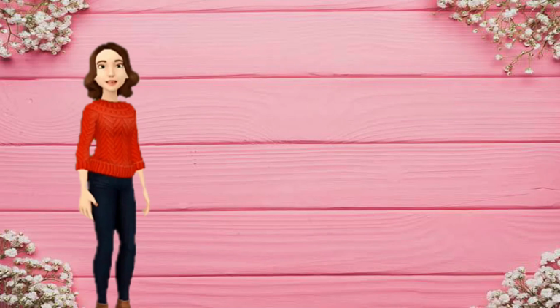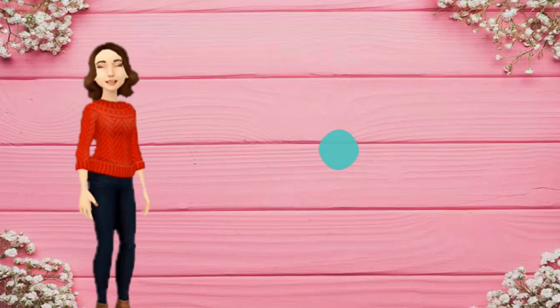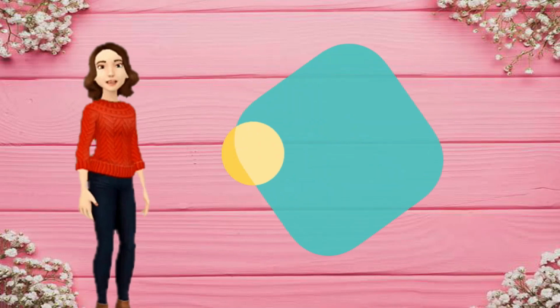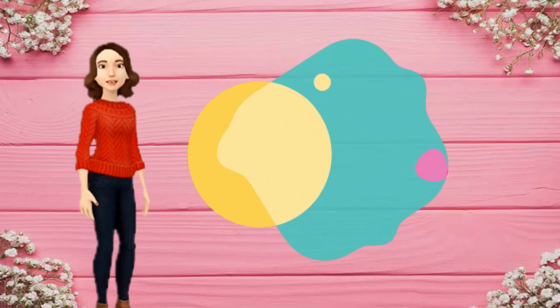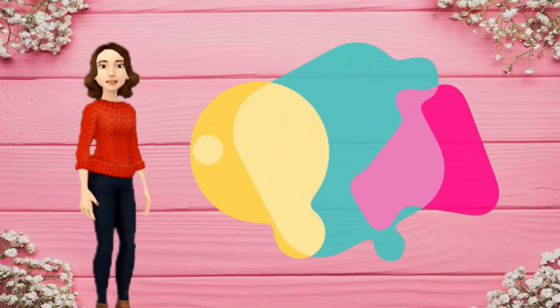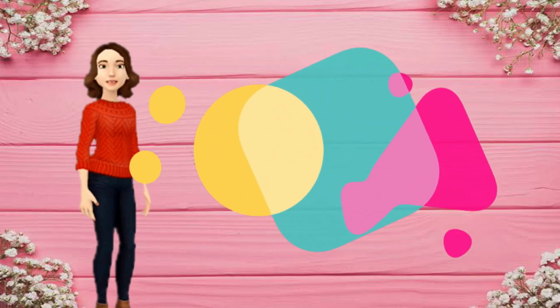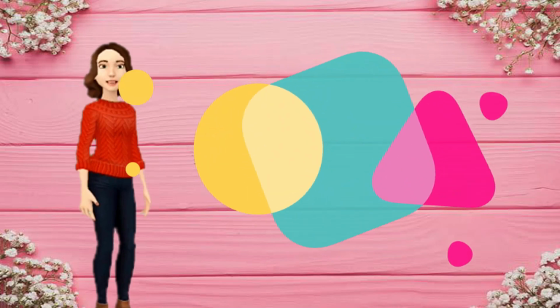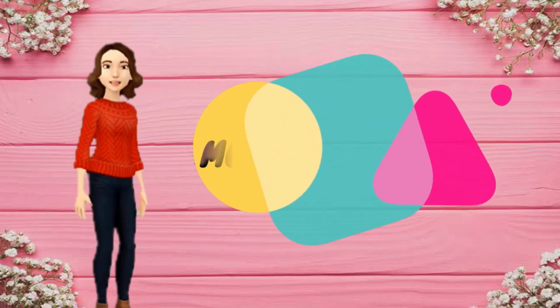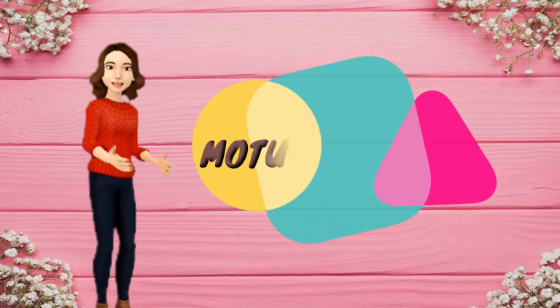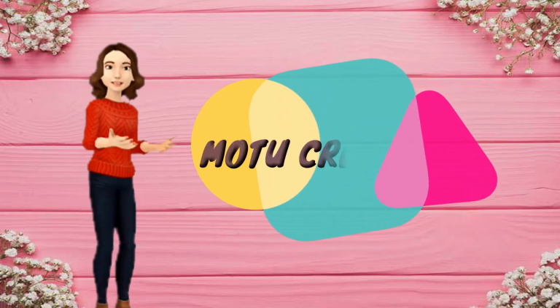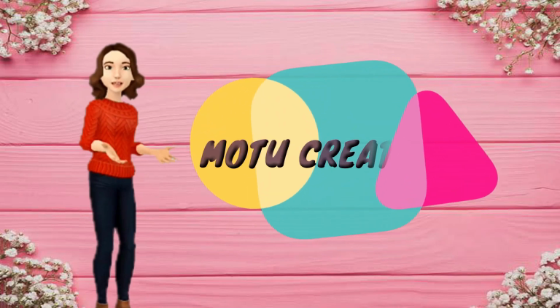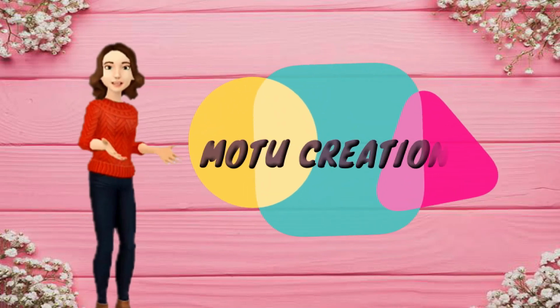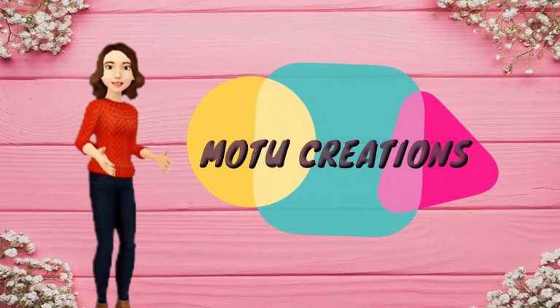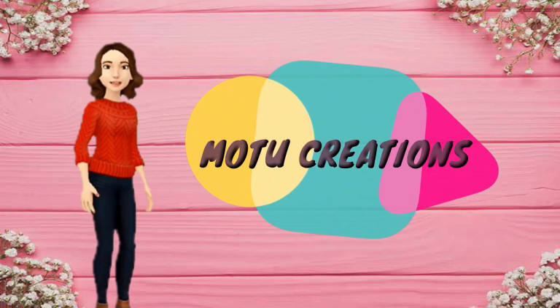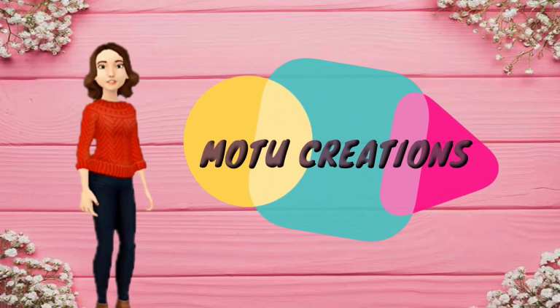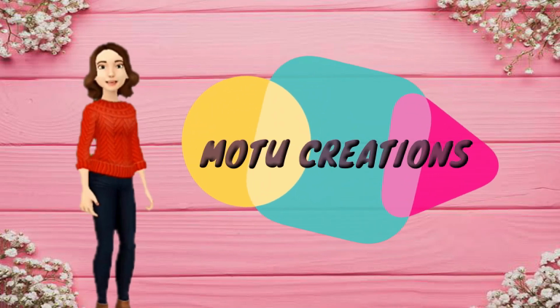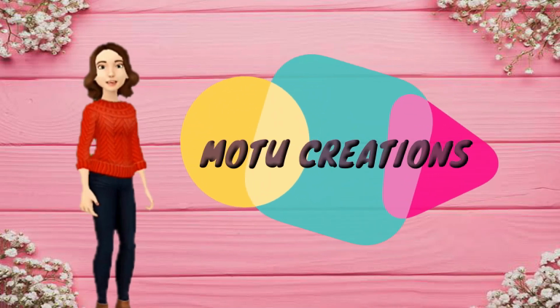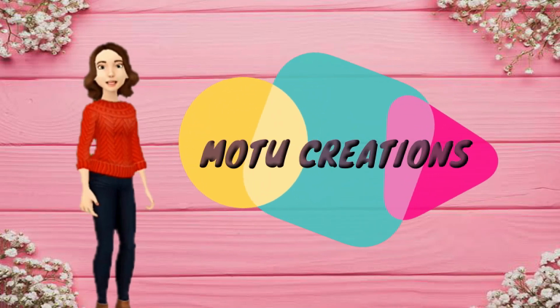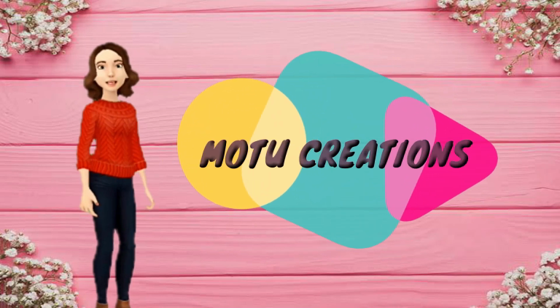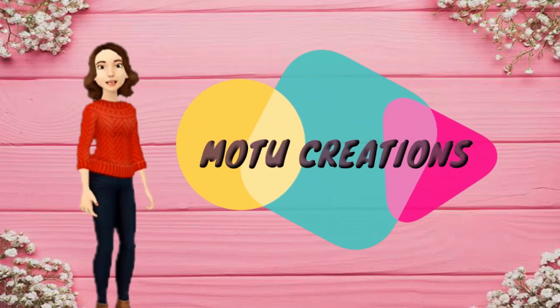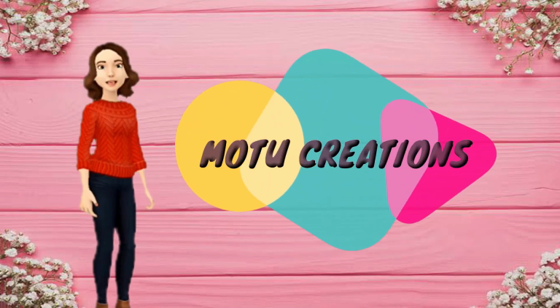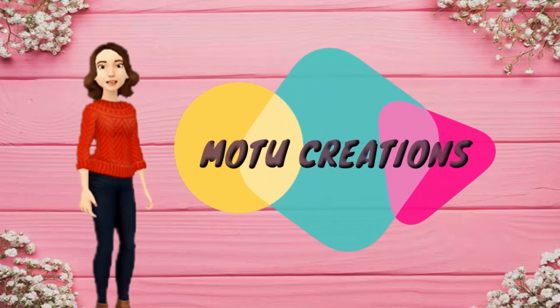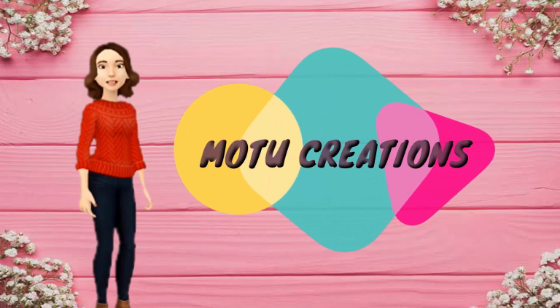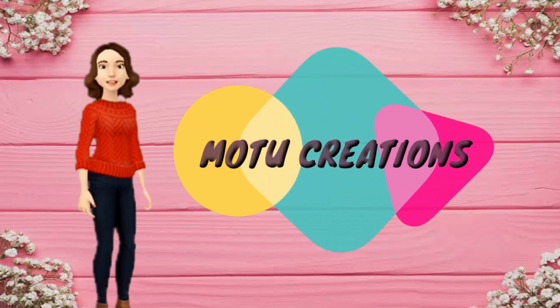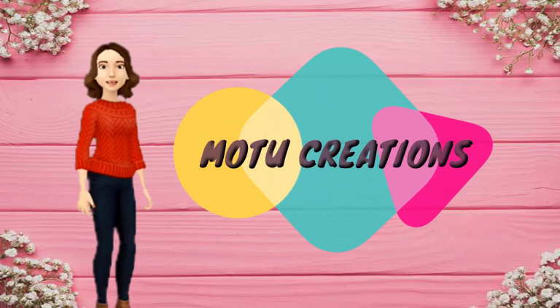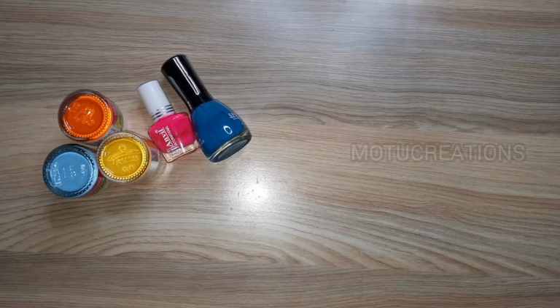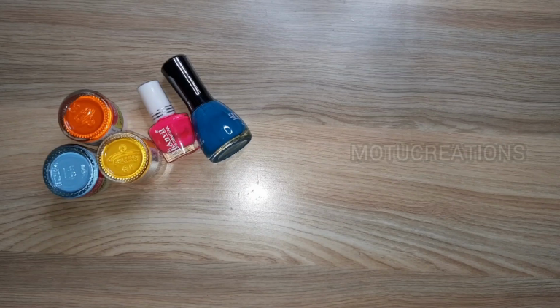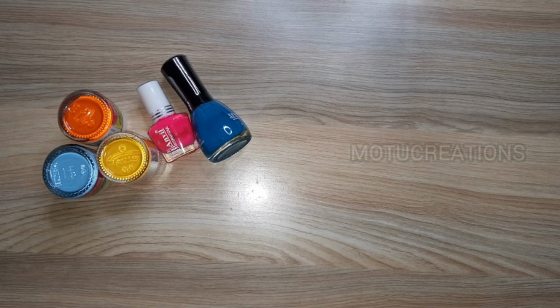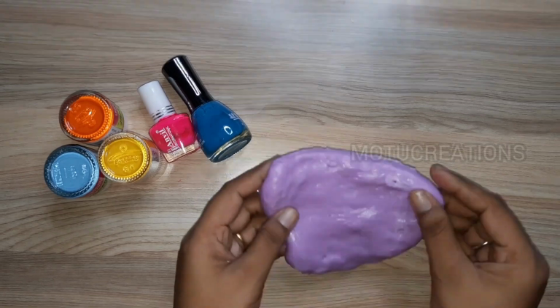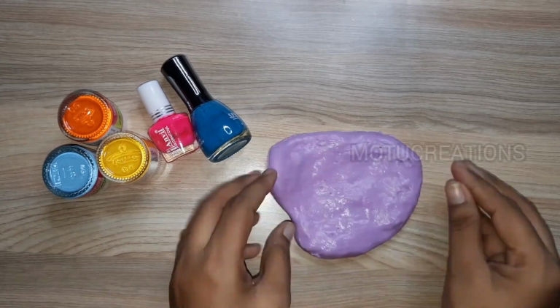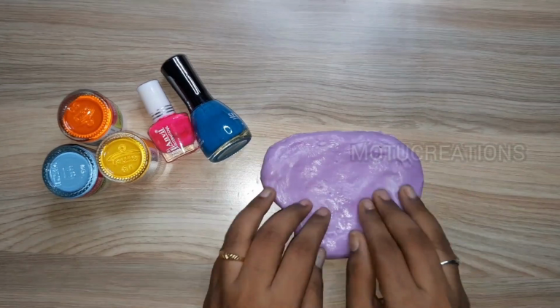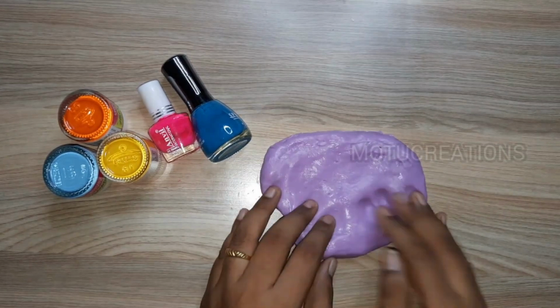Hi my dear cookies and friends! How are you? Welcome back to my channel. Let's see our channel is slime mixing.